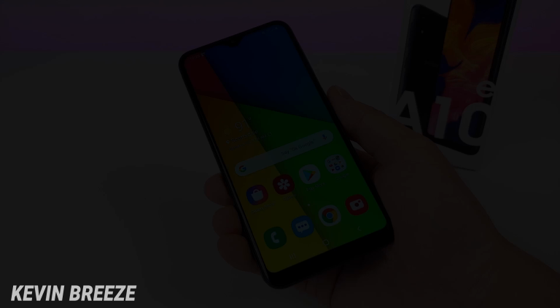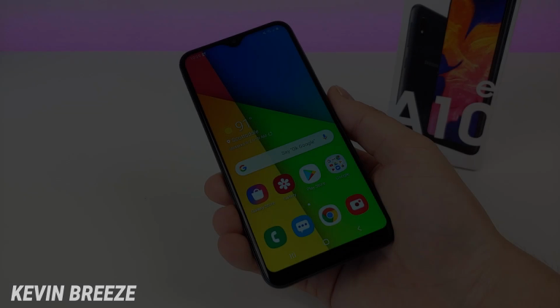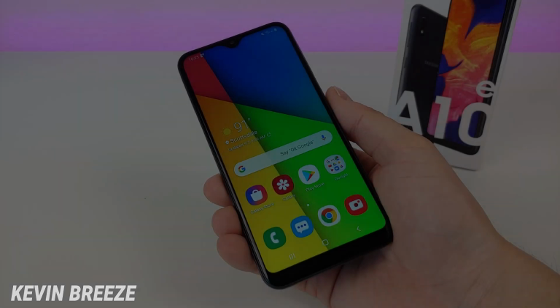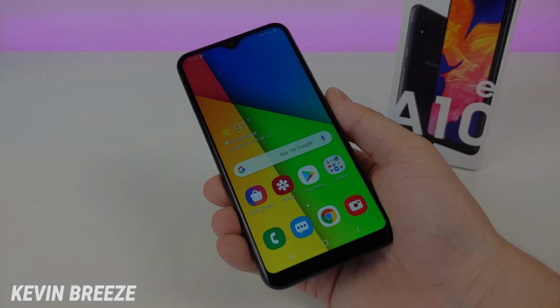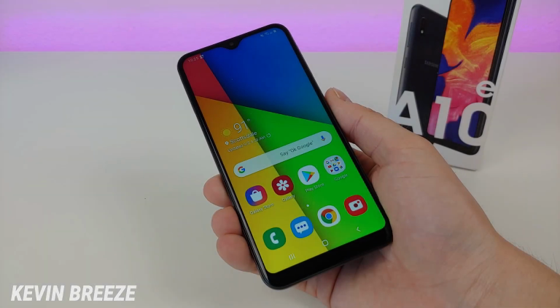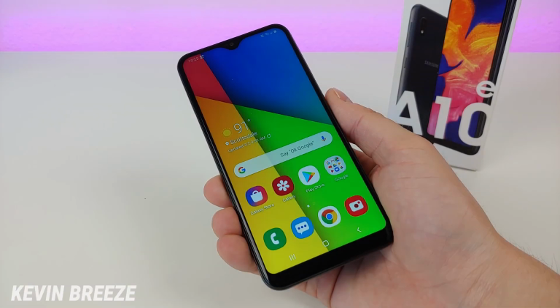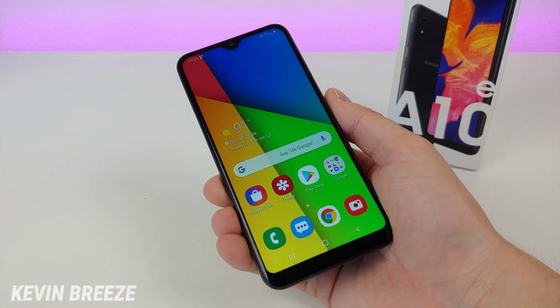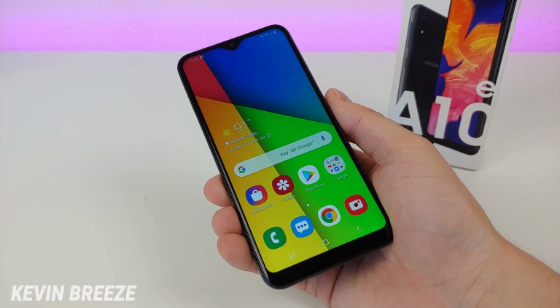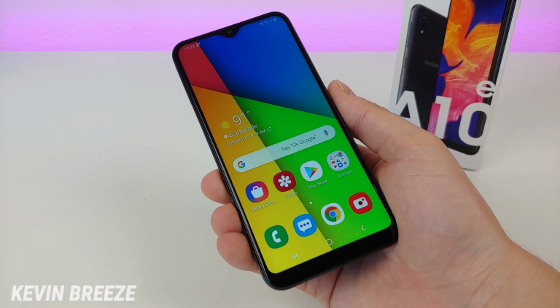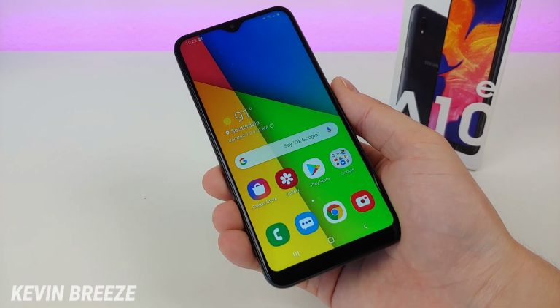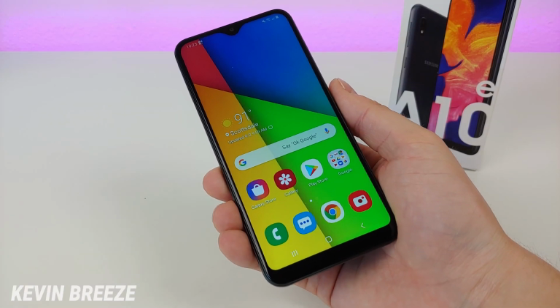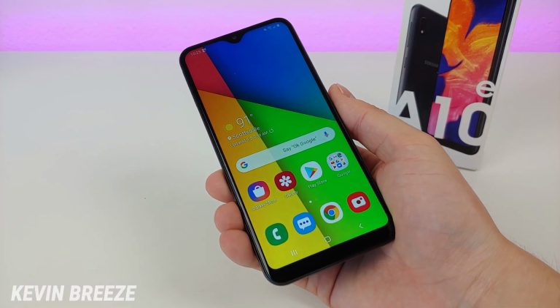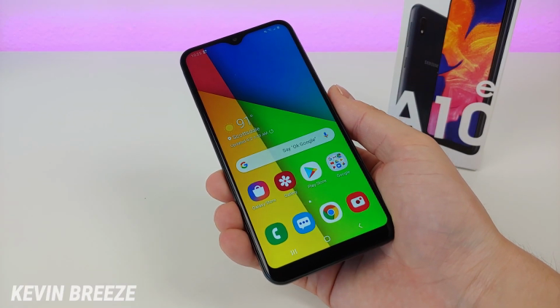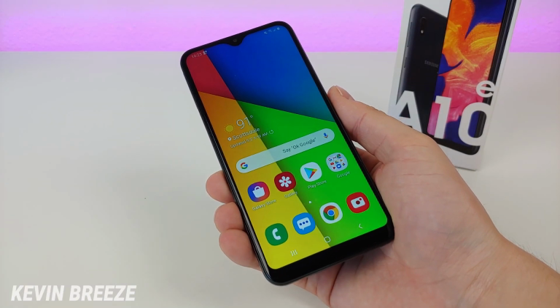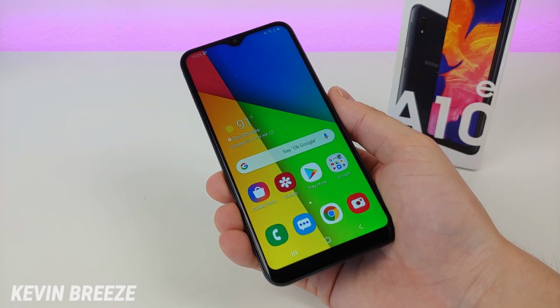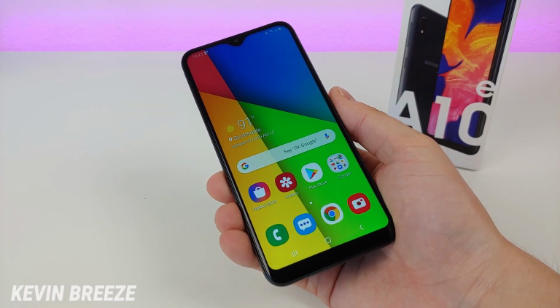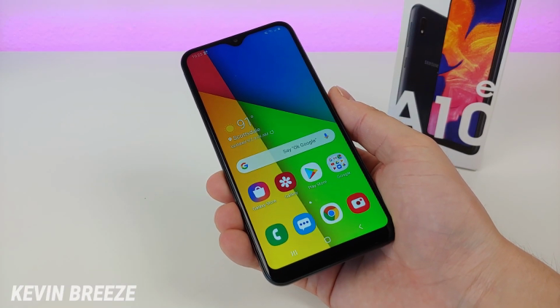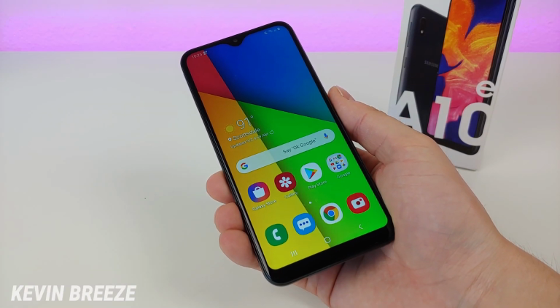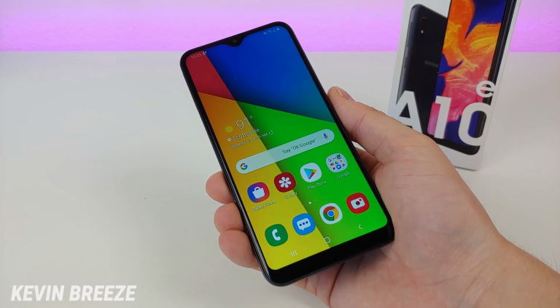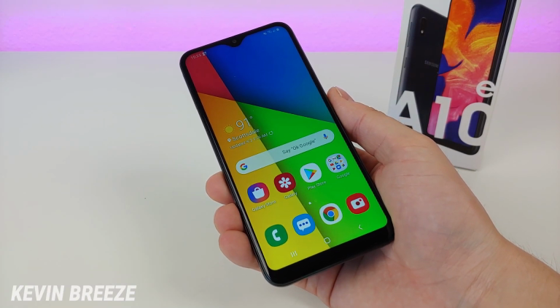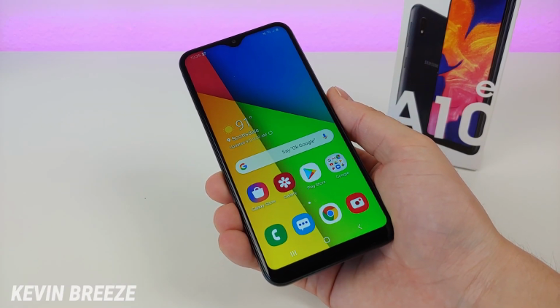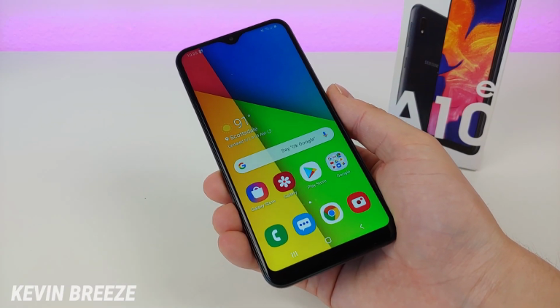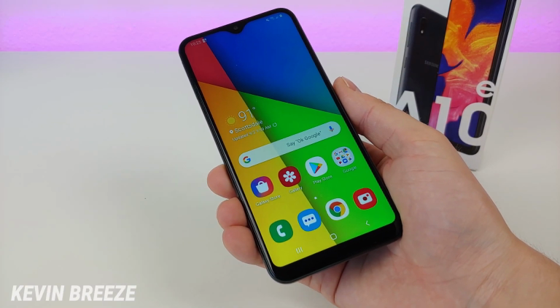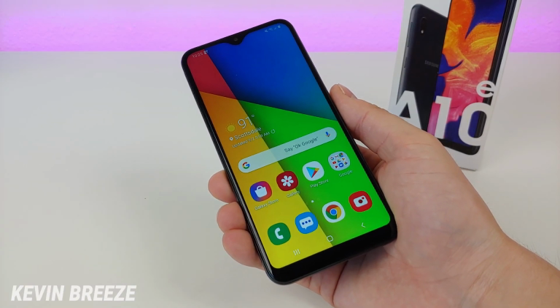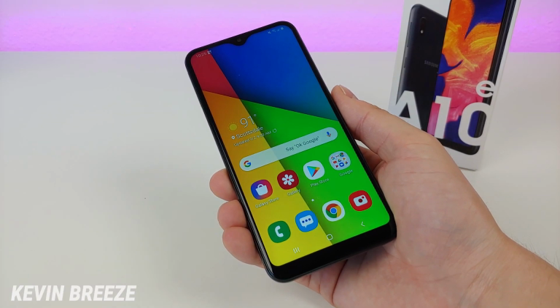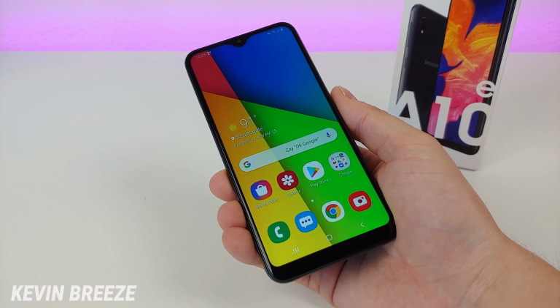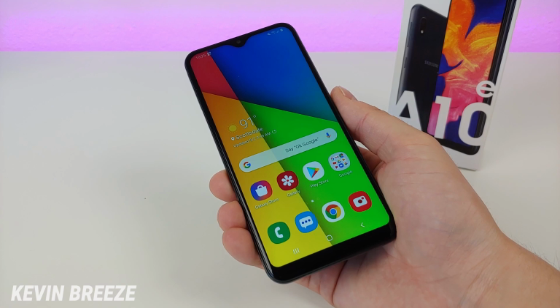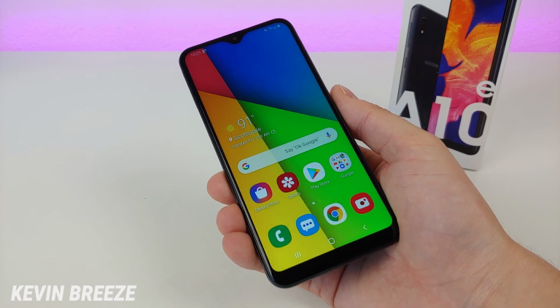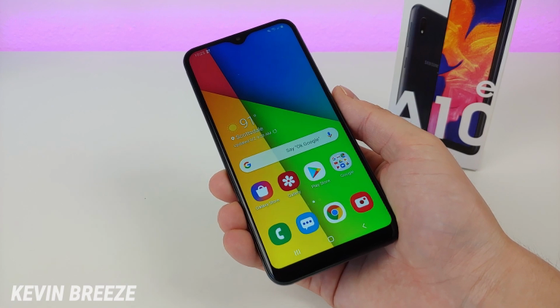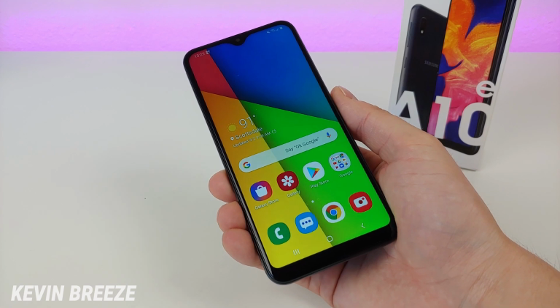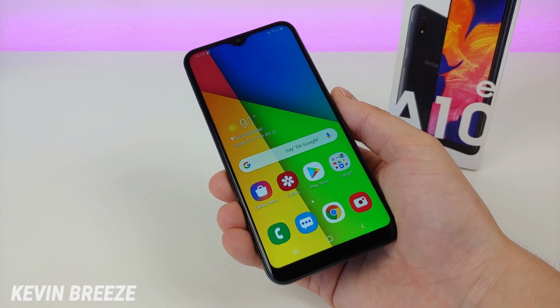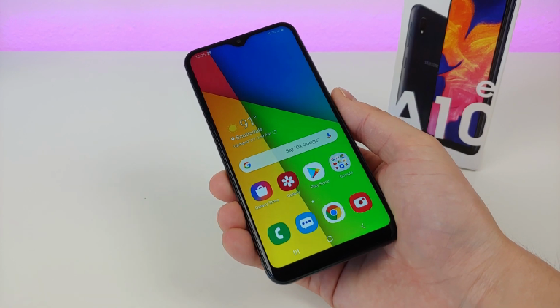Is the Samsung Galaxy A10e a good phone to buy? Well in this video, we're going to find out!